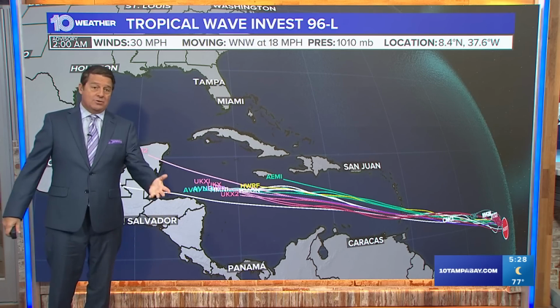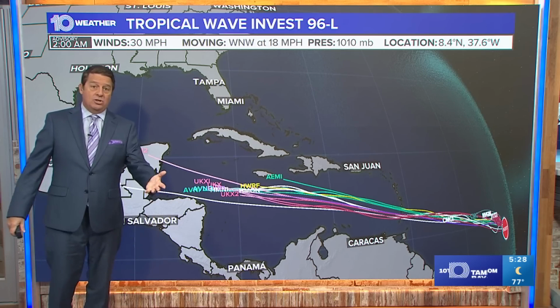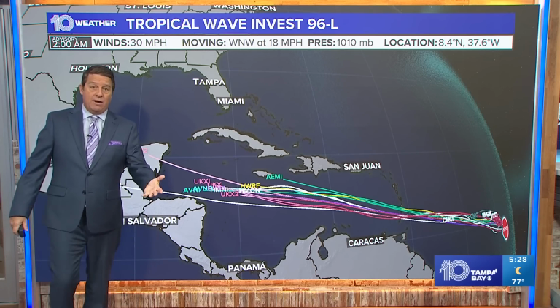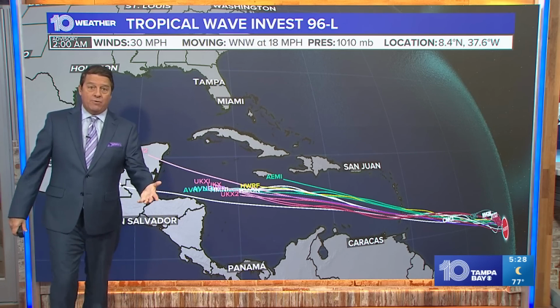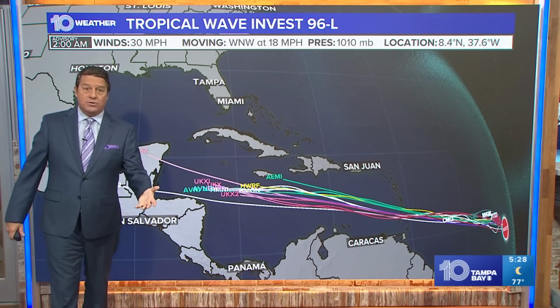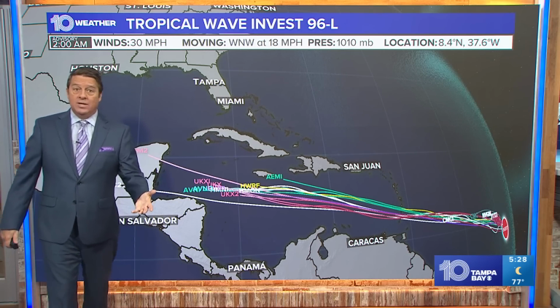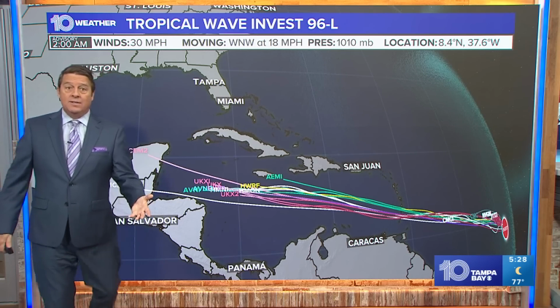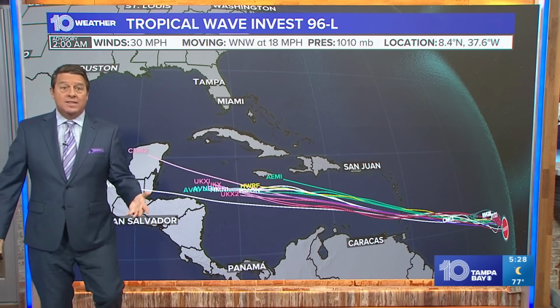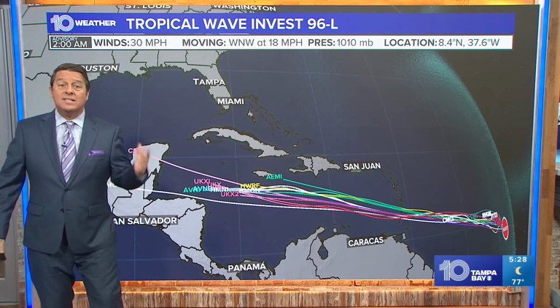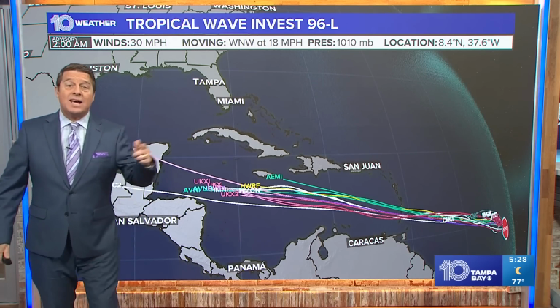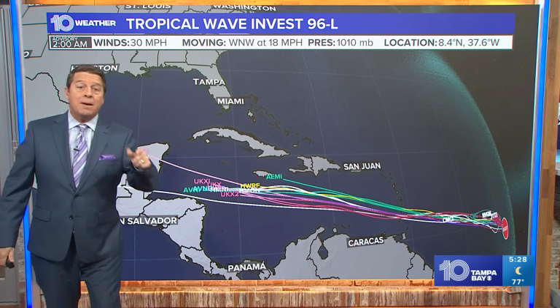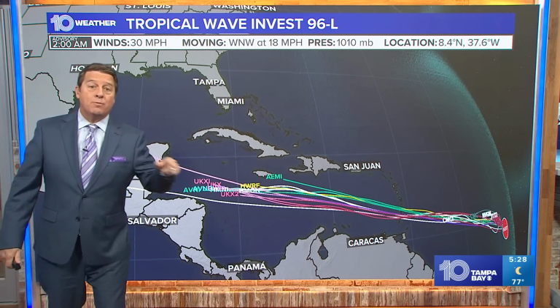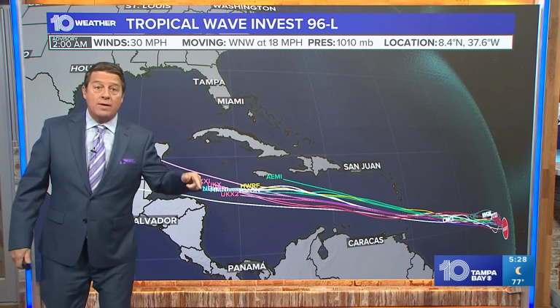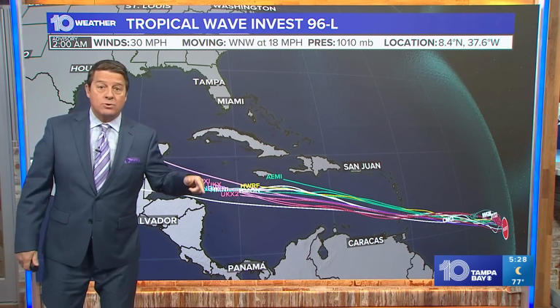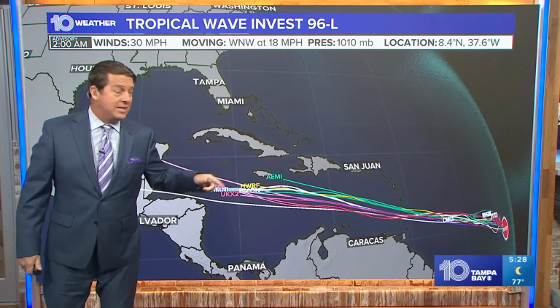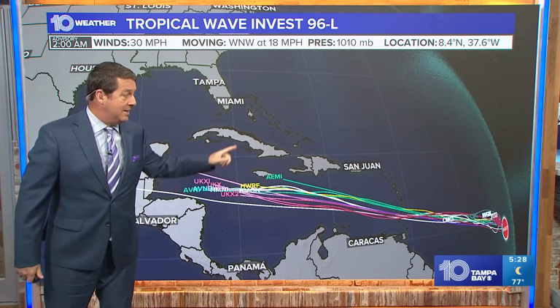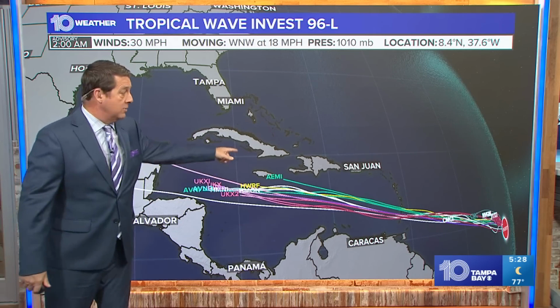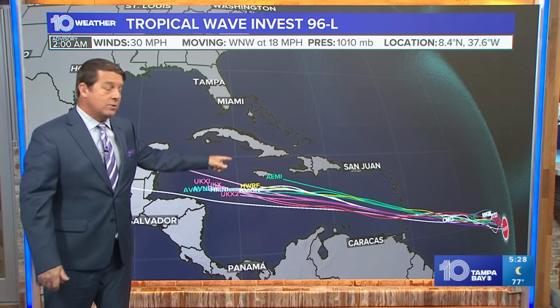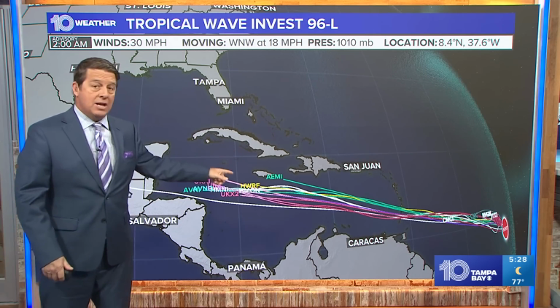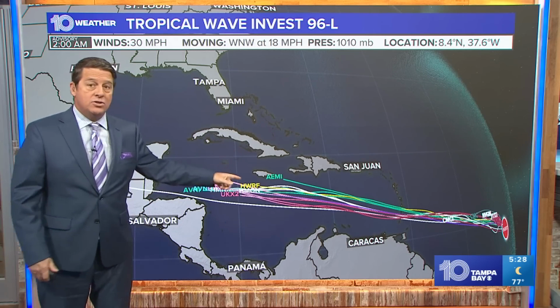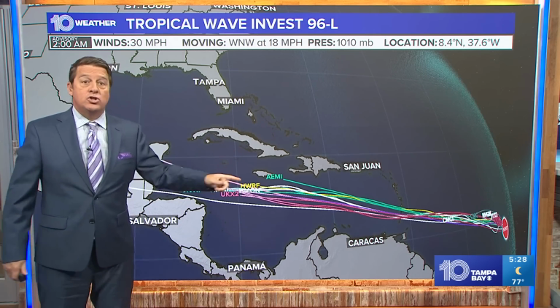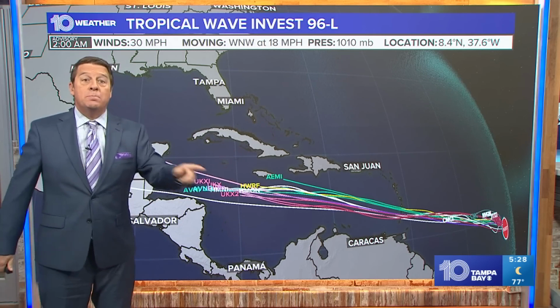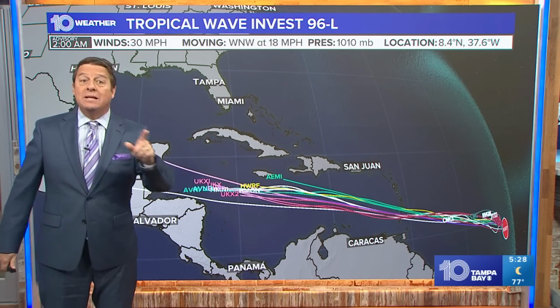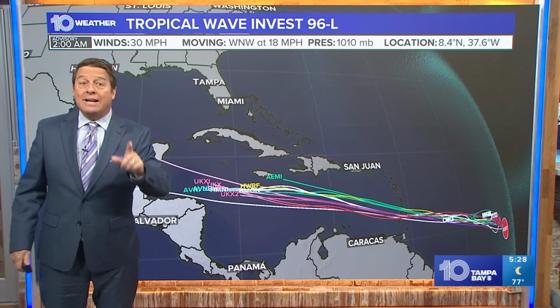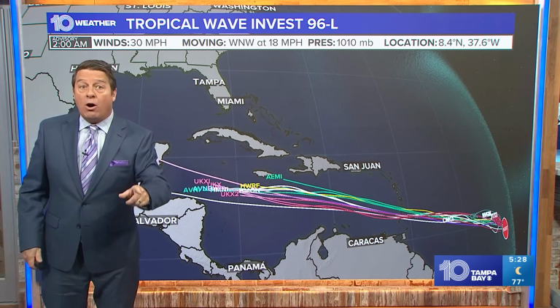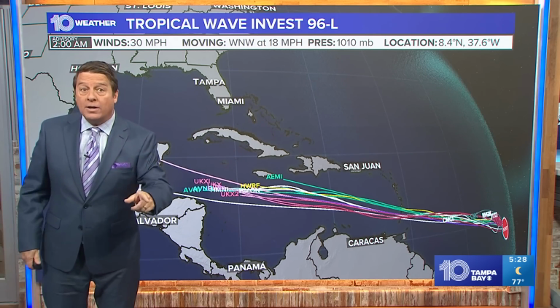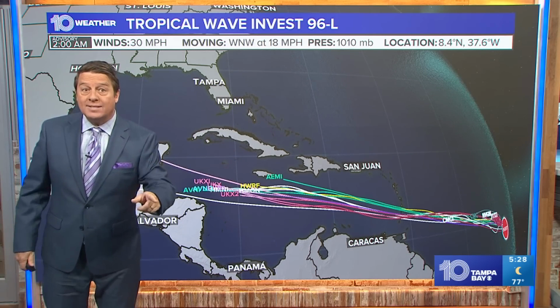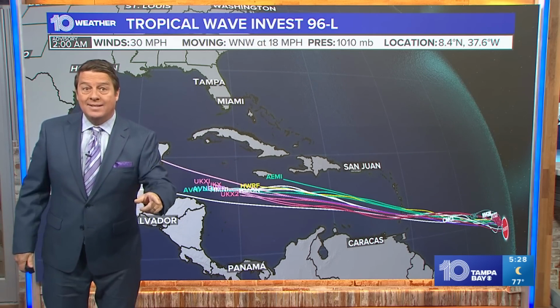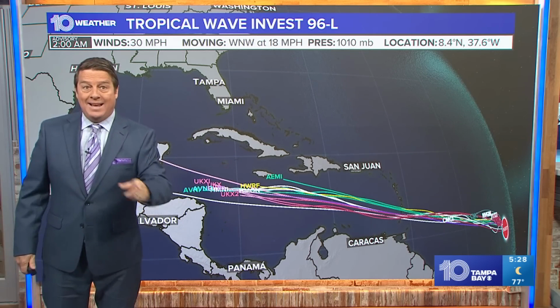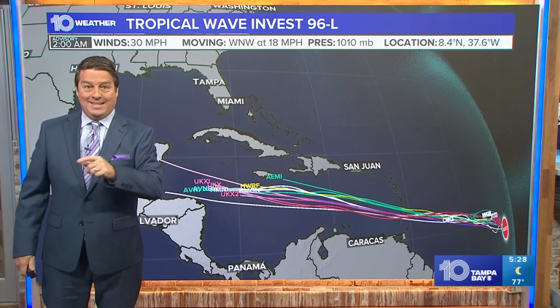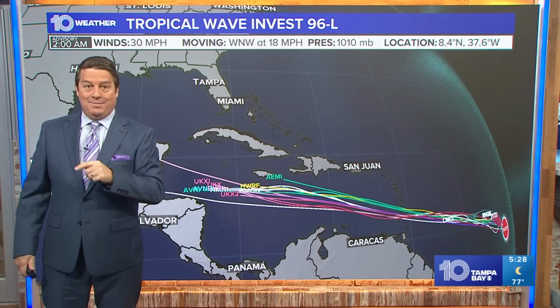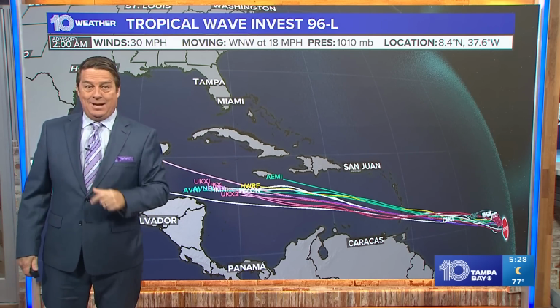Now it's July 1st. This type of weather we're seeing in those locations should be late August and September.